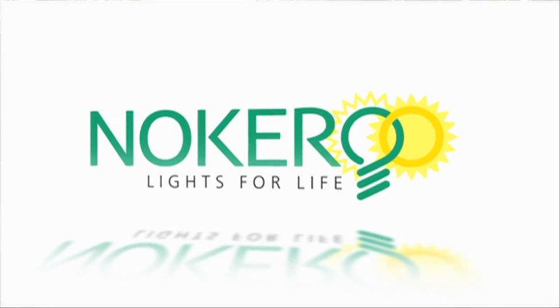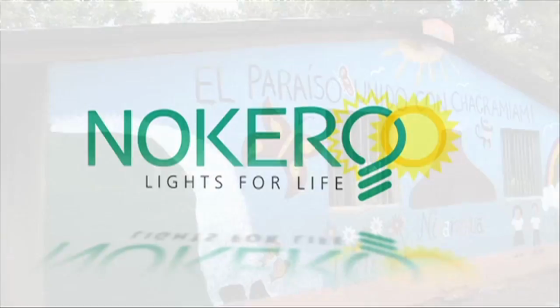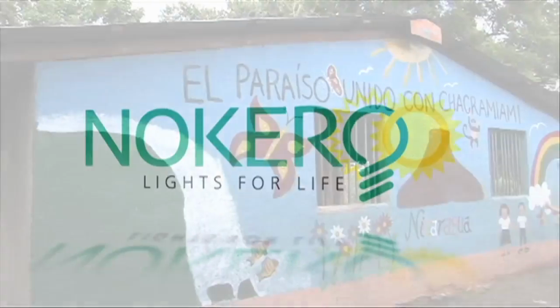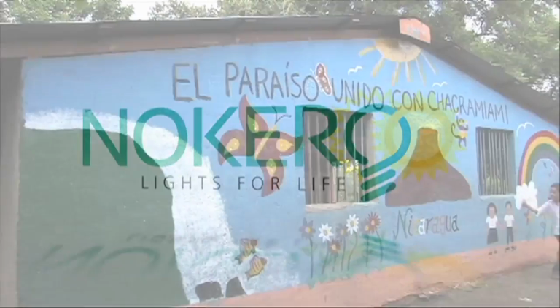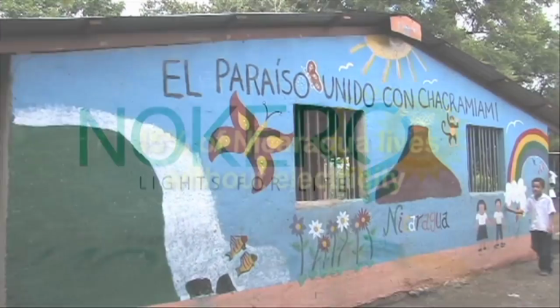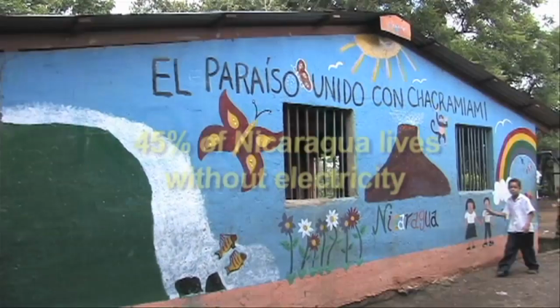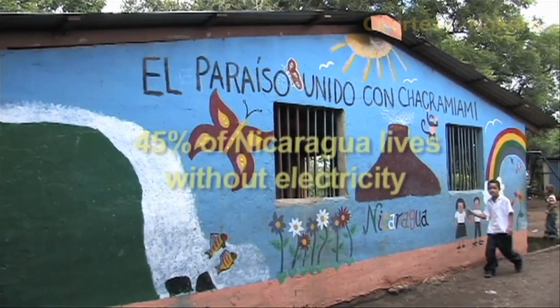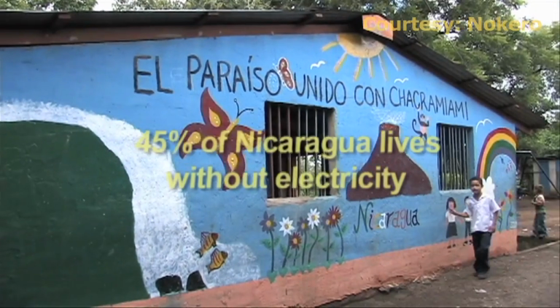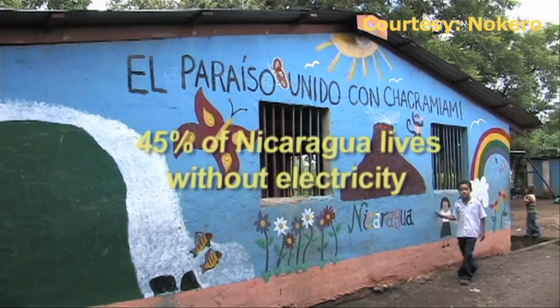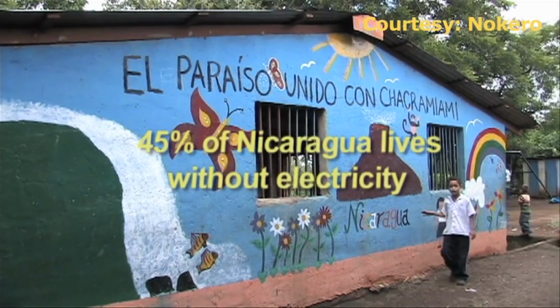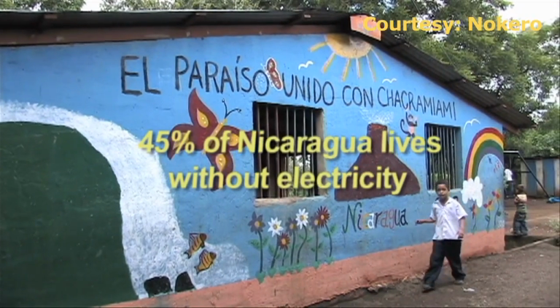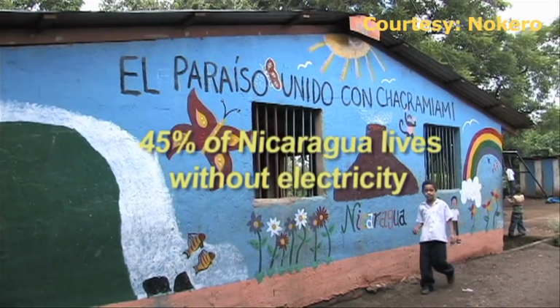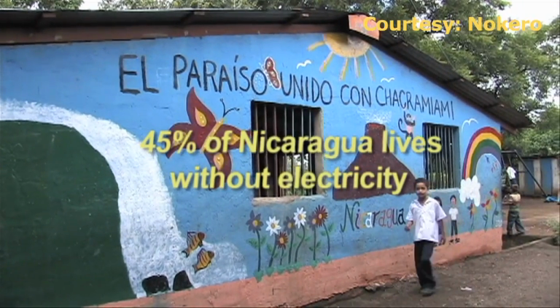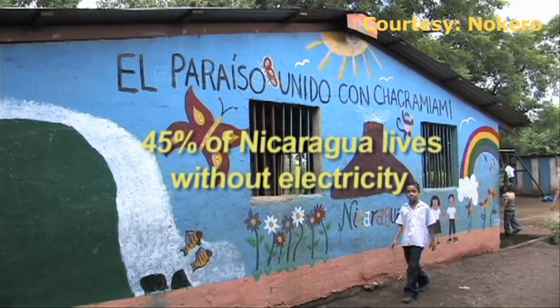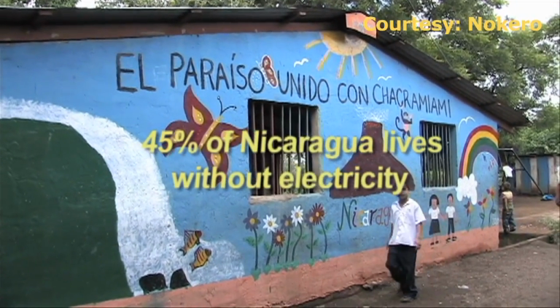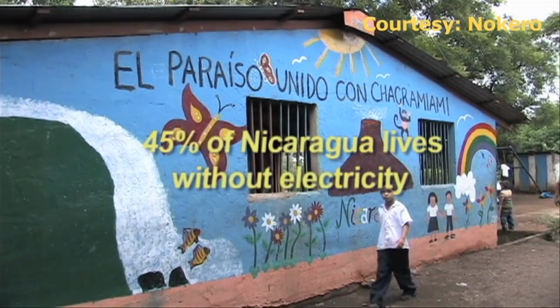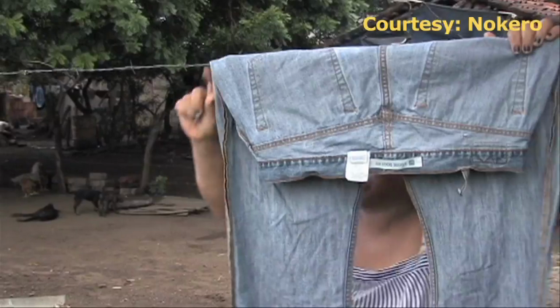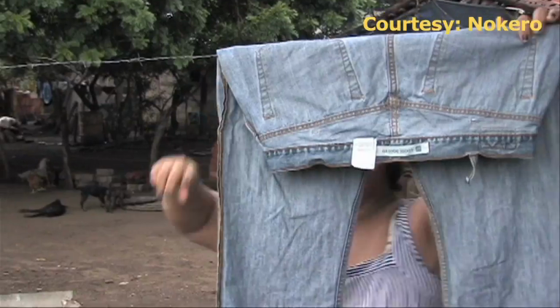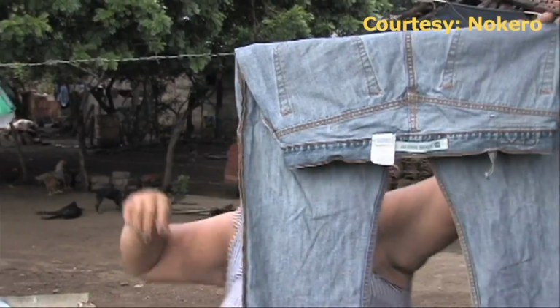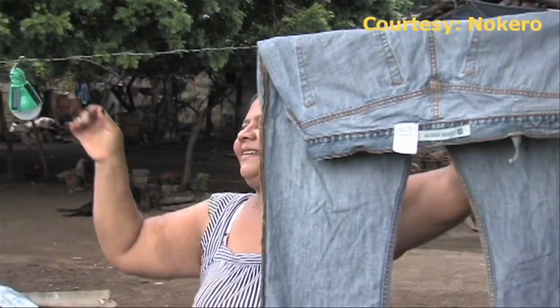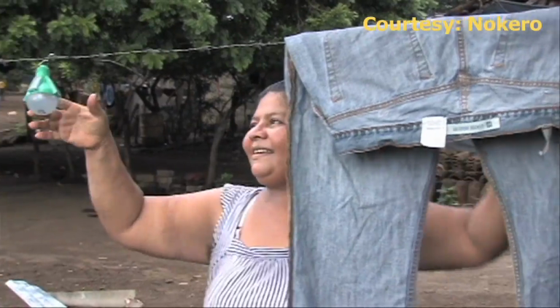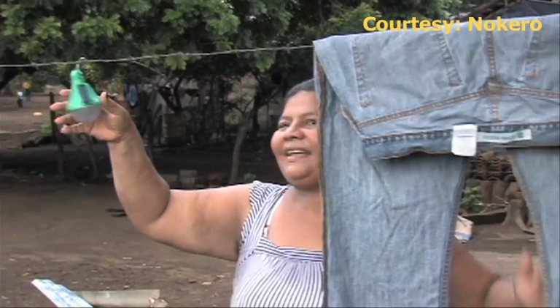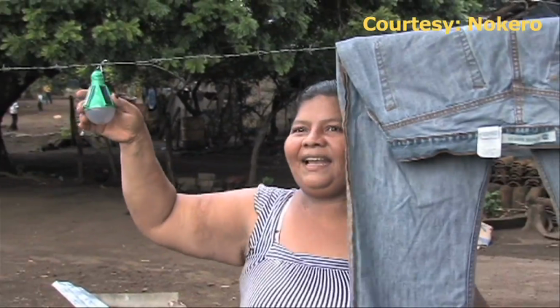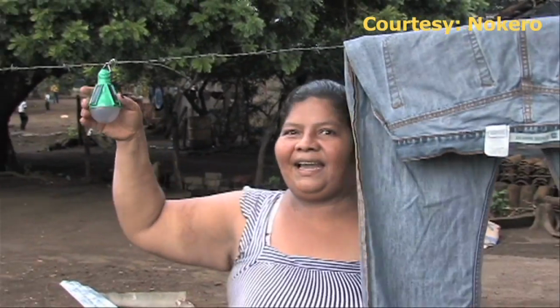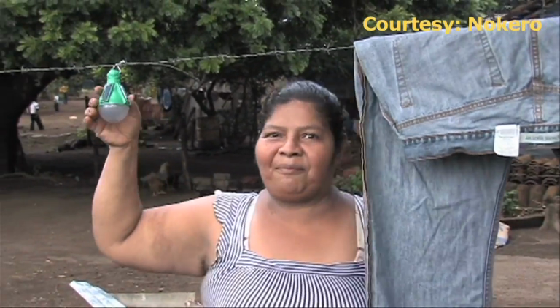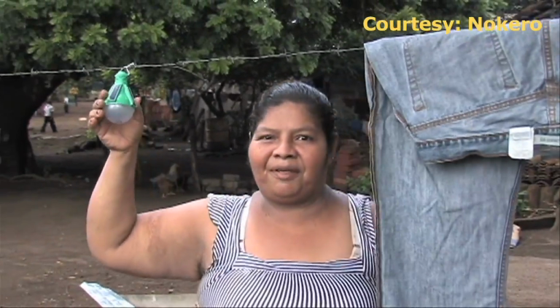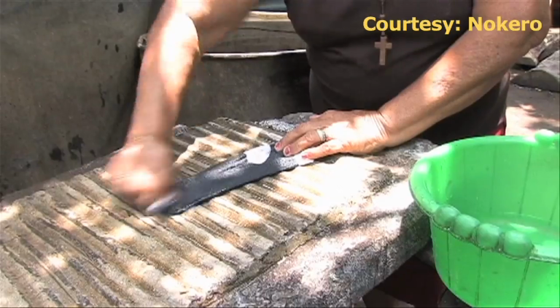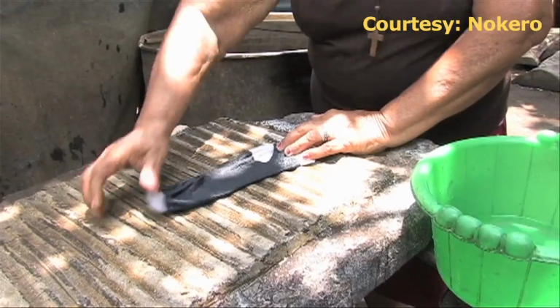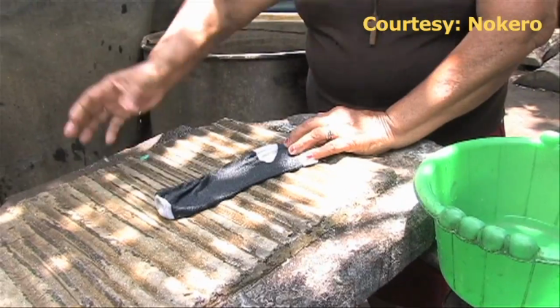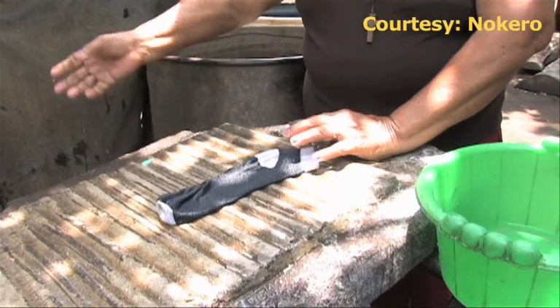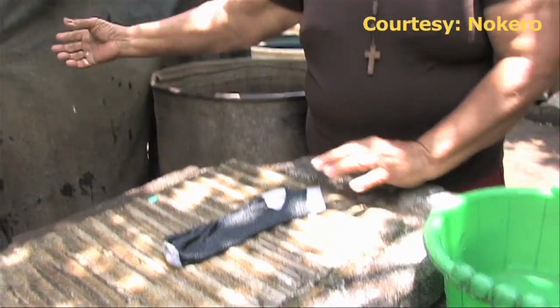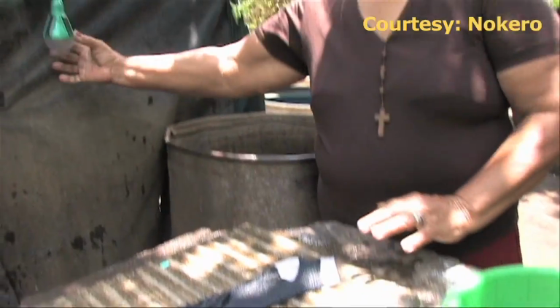The small town of Chakraseca in Nicaragua is among the first places in the world to try the product.